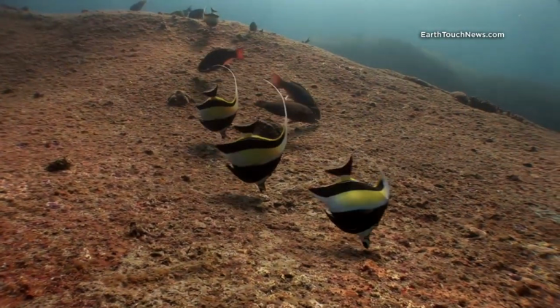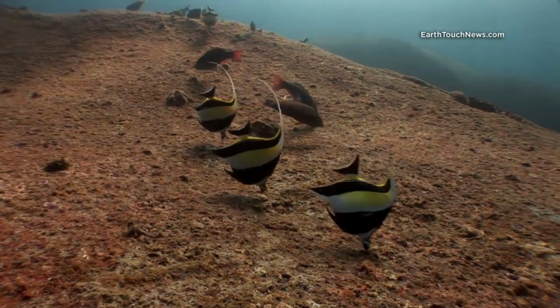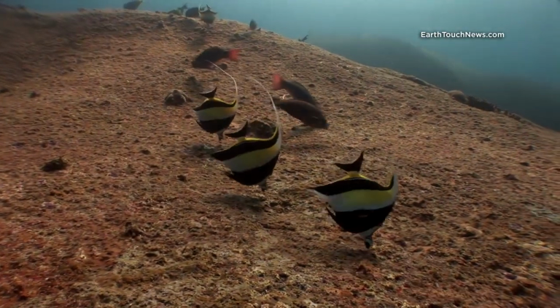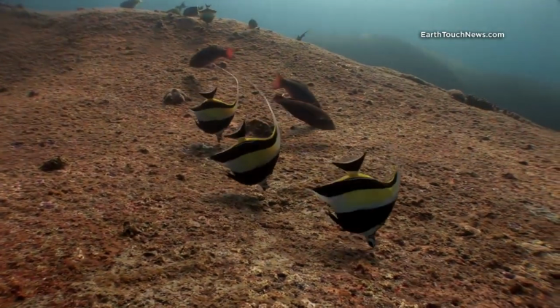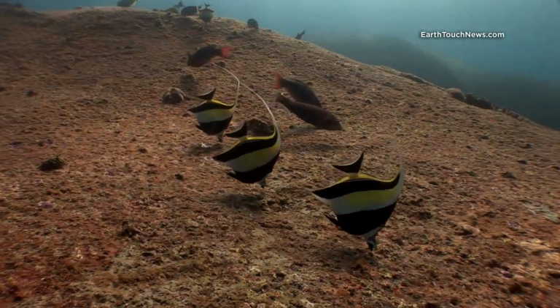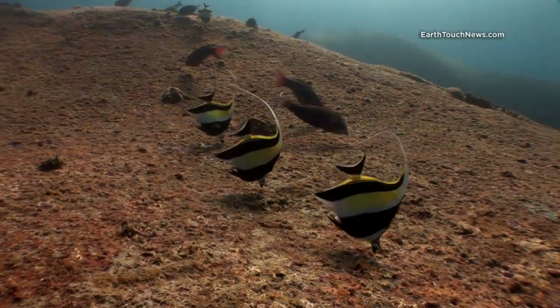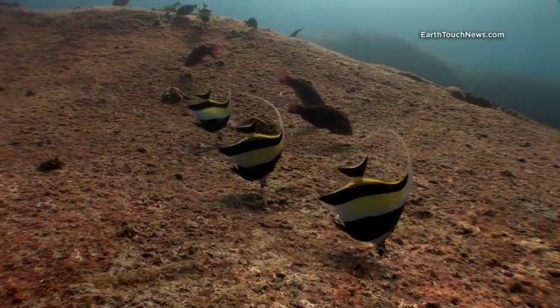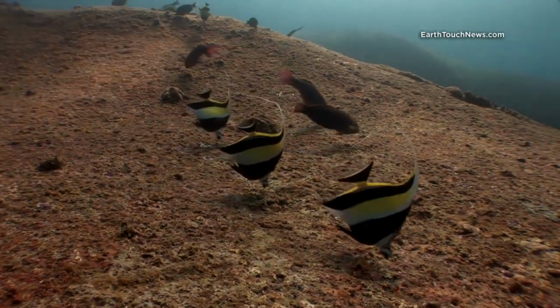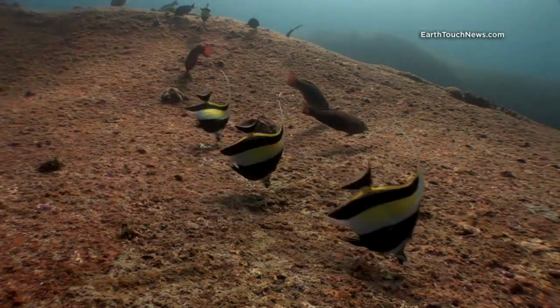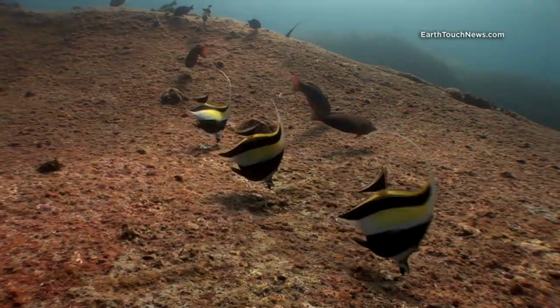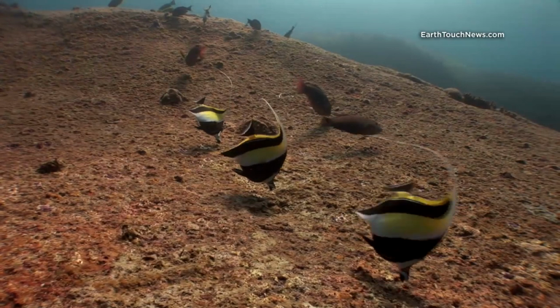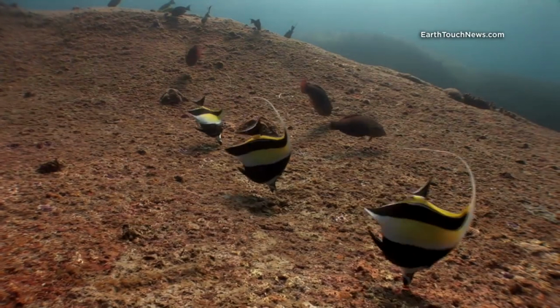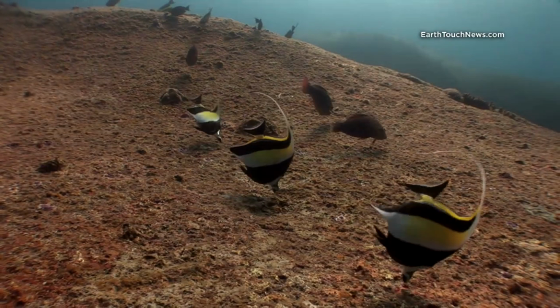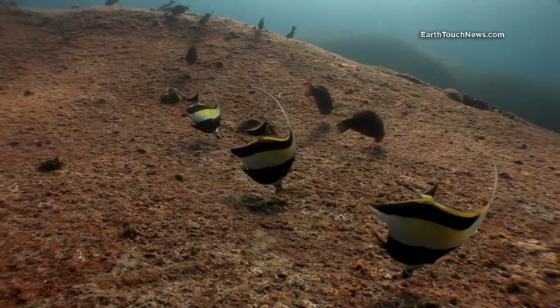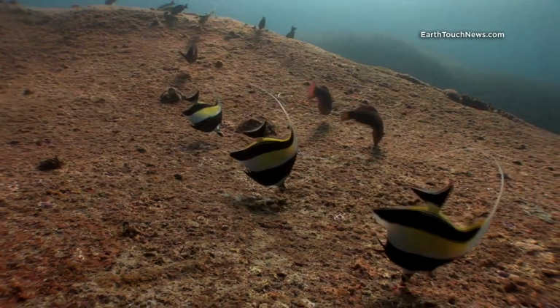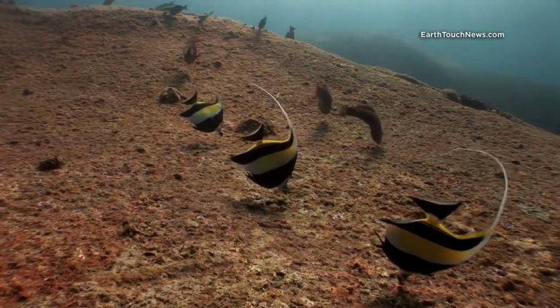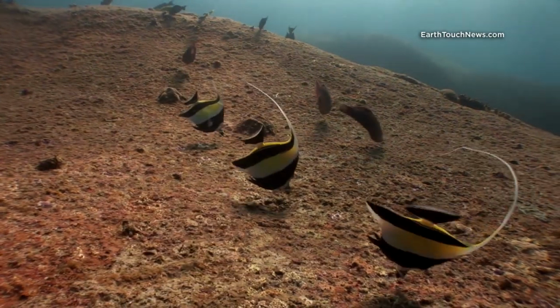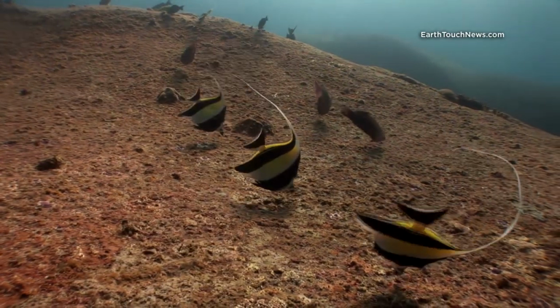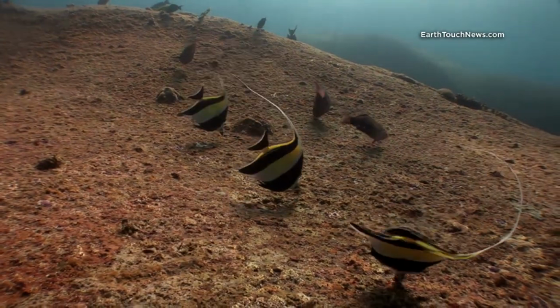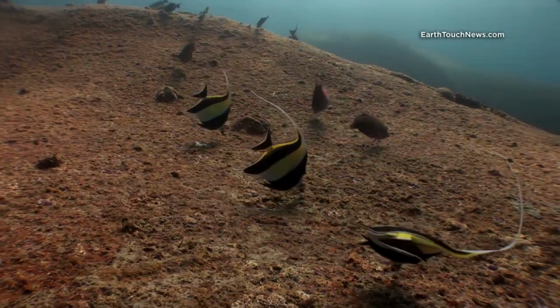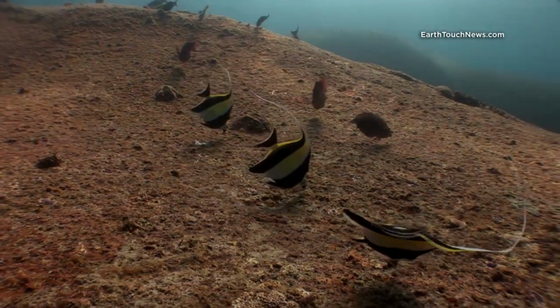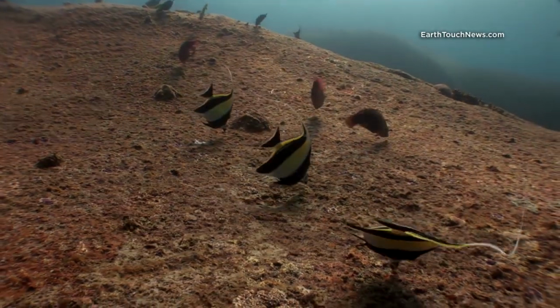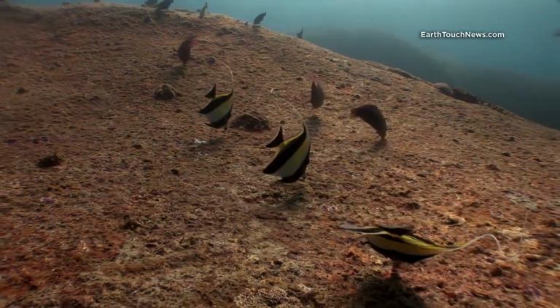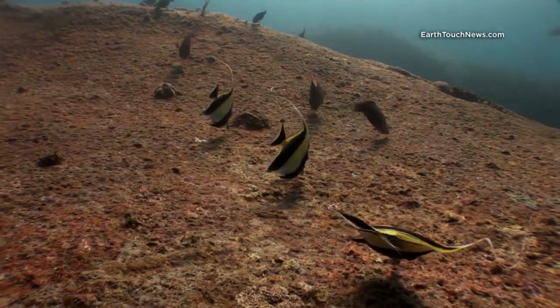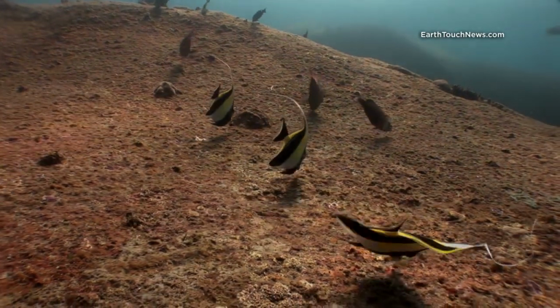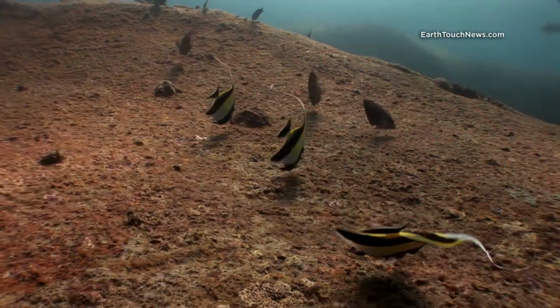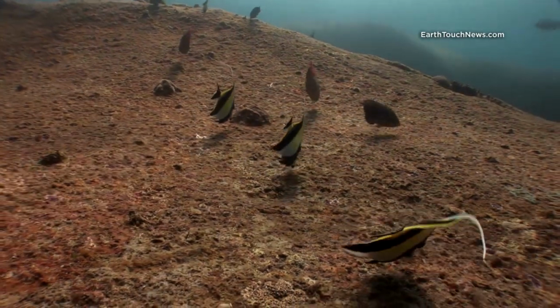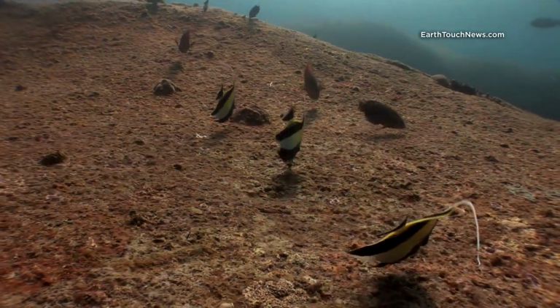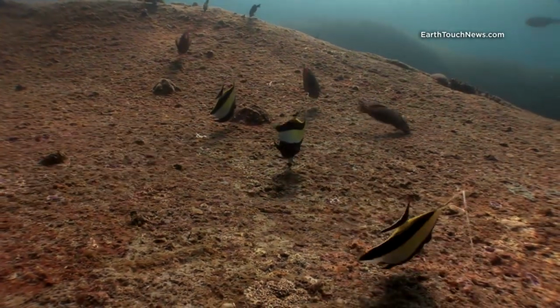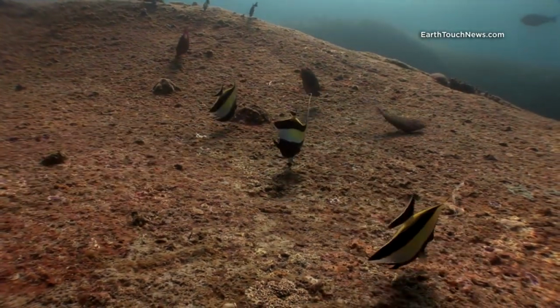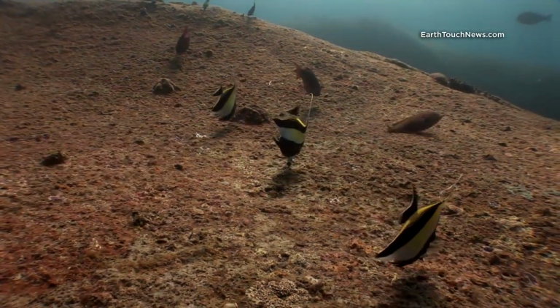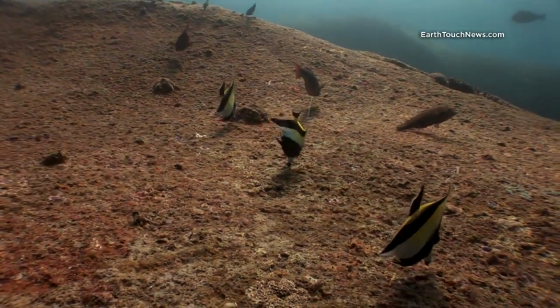These yellow fish here are called Moorish Idols and in the background you can see bi-colour parrotfish.